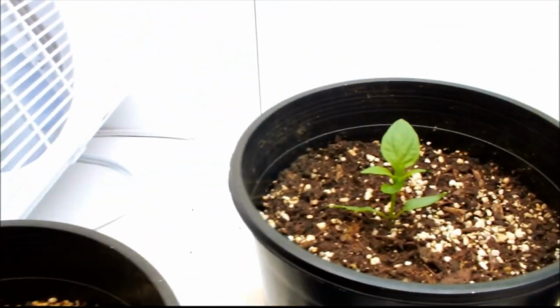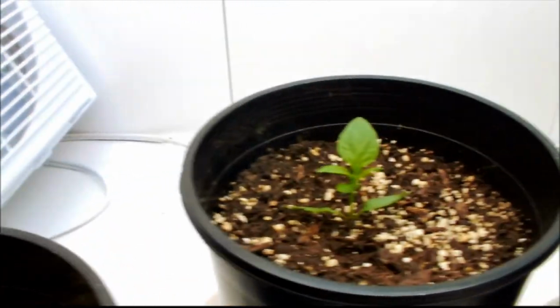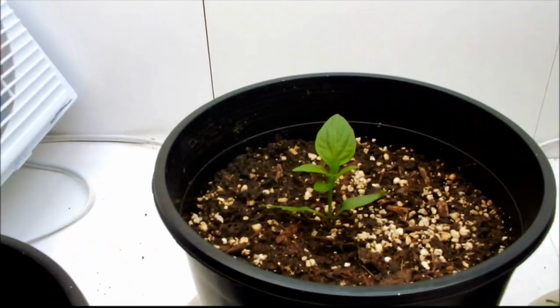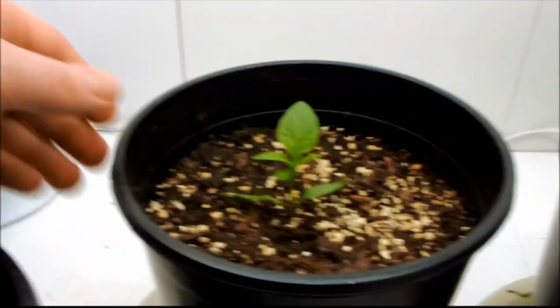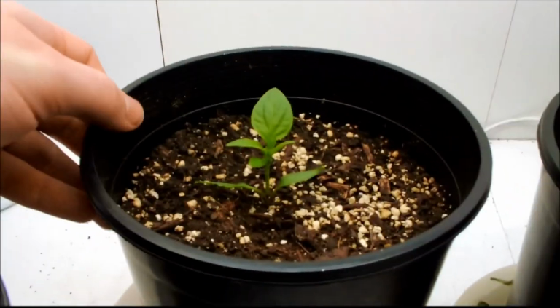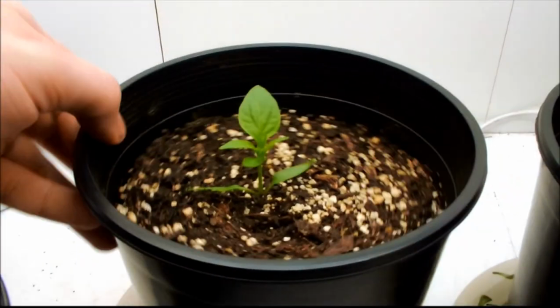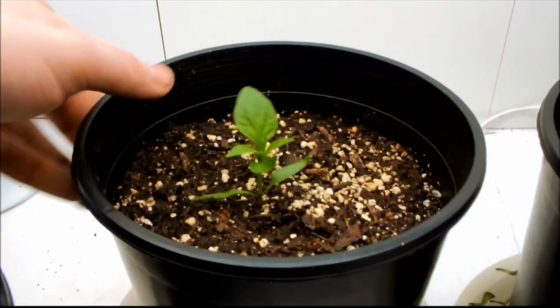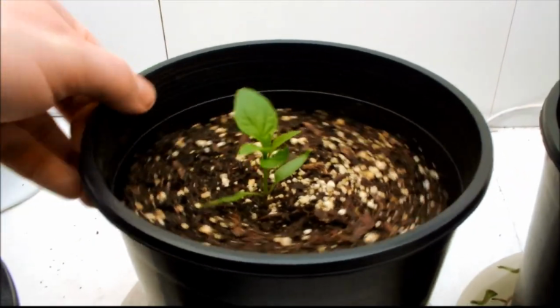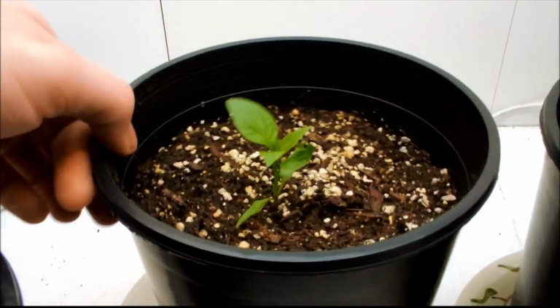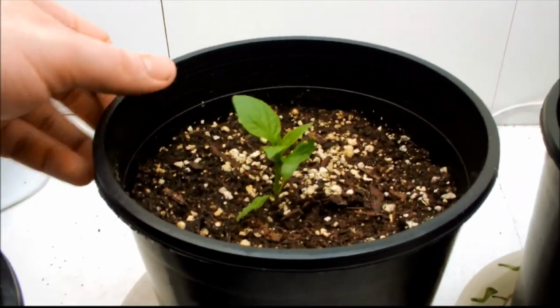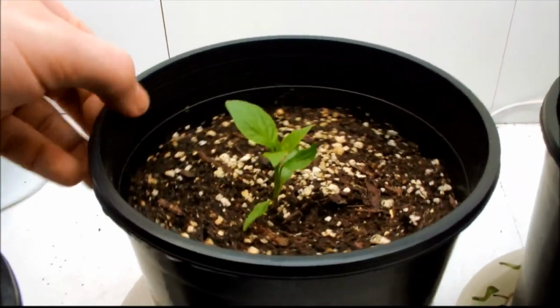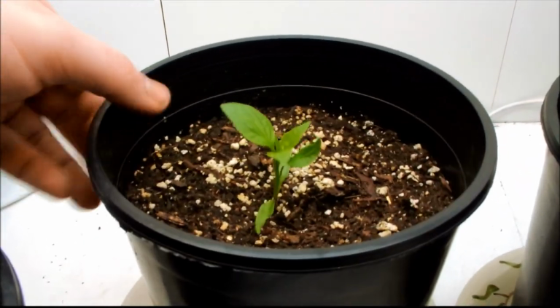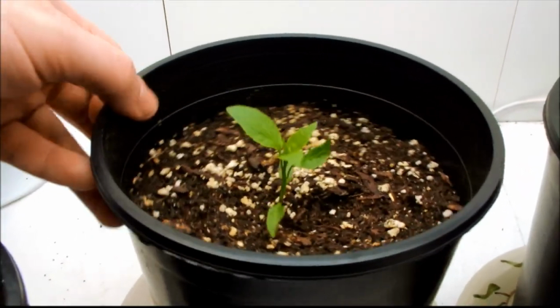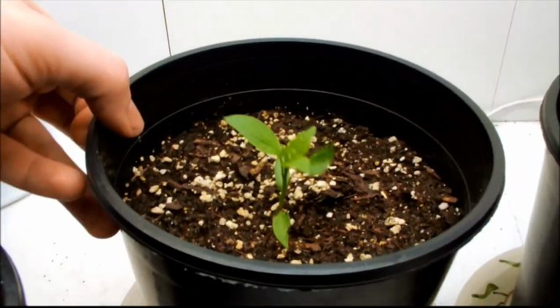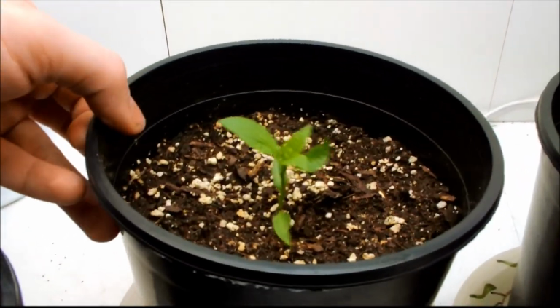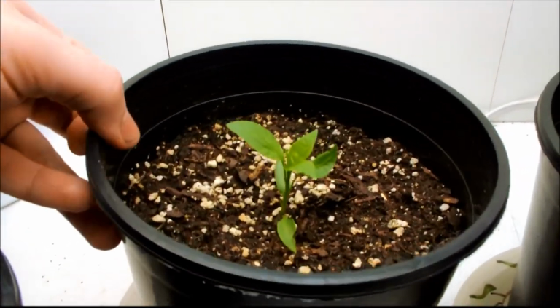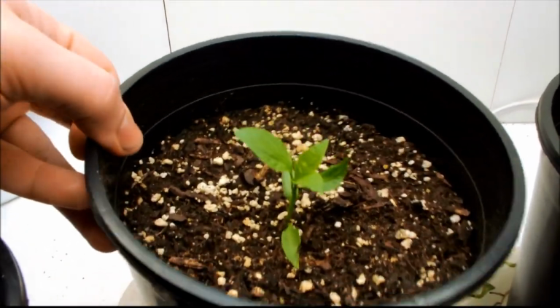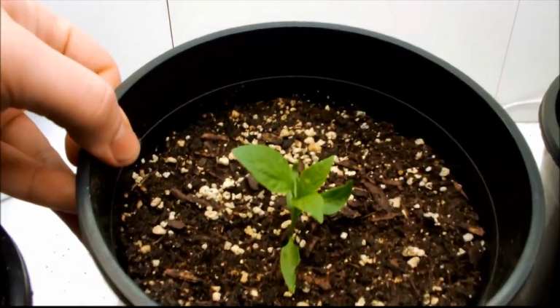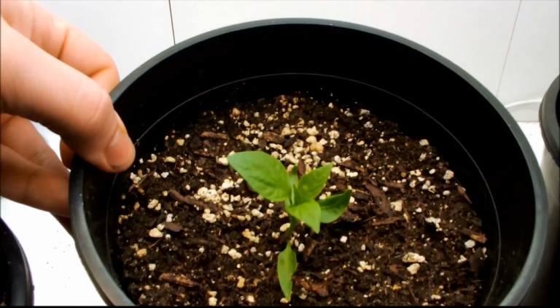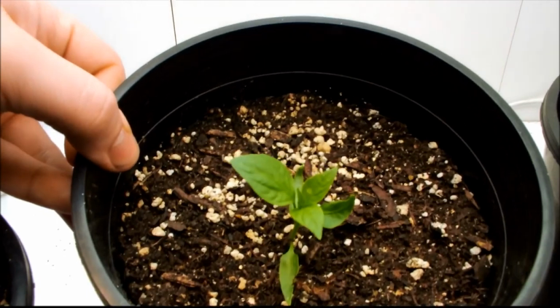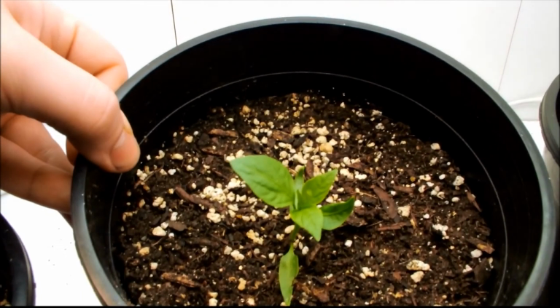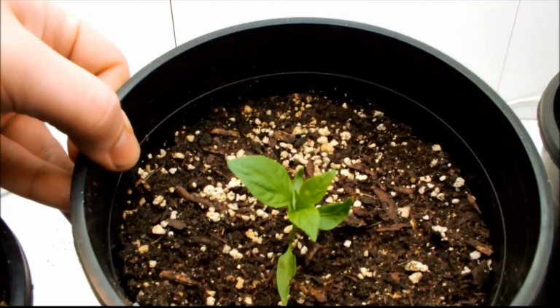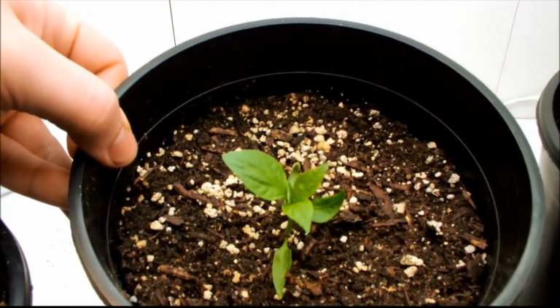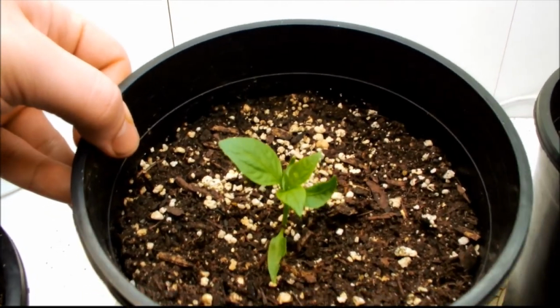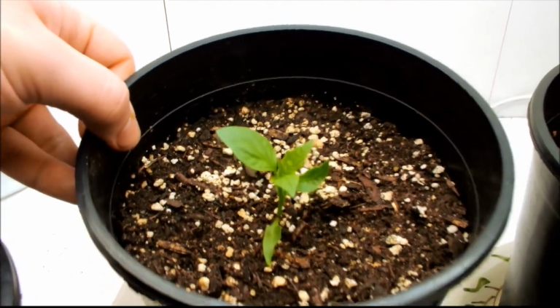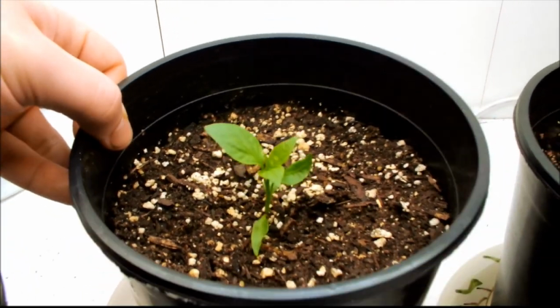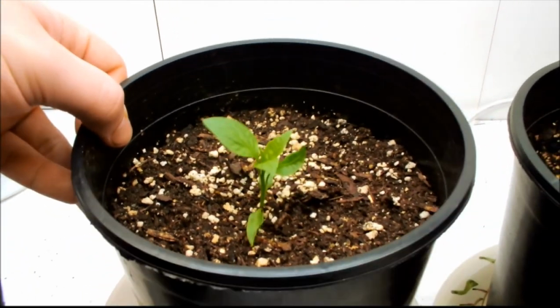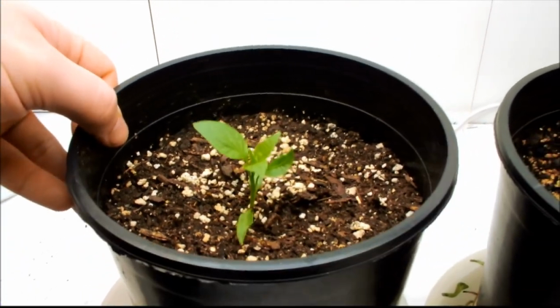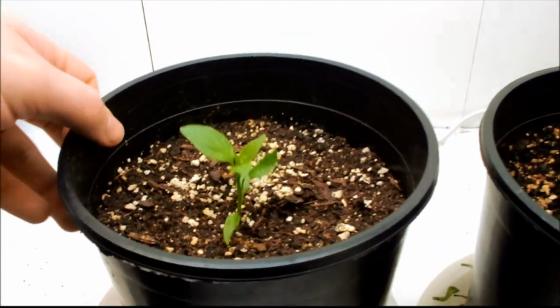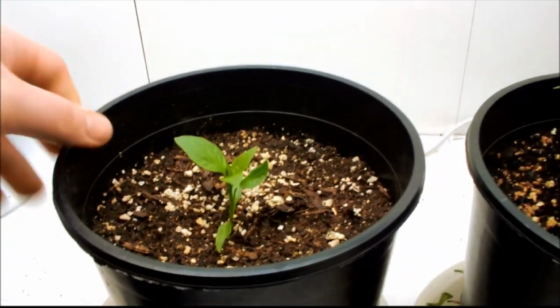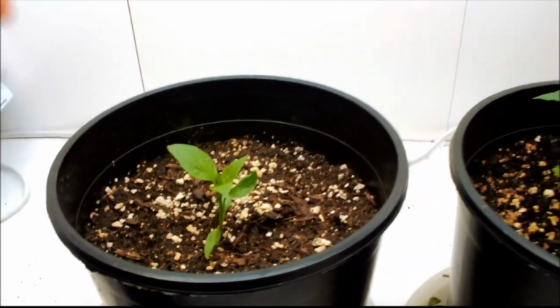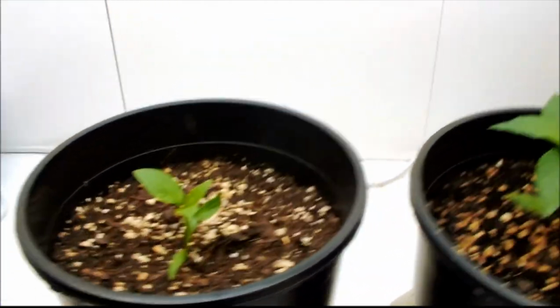Here's the second one. A couple of the true leaves are looking small and sort of deformed, but other than that he looks pretty healthy, so we'll let him live.